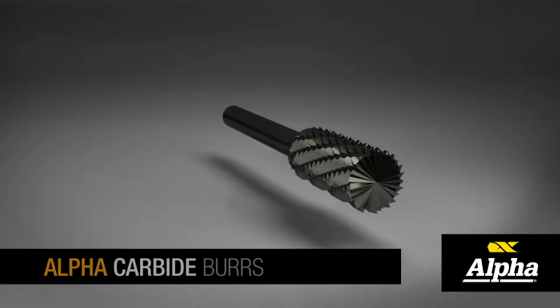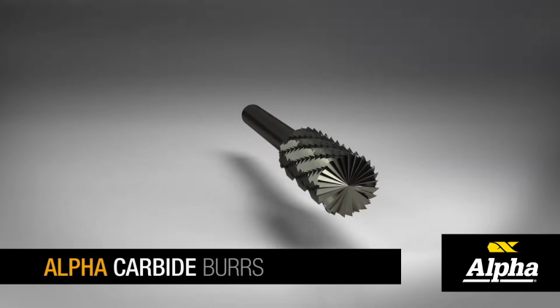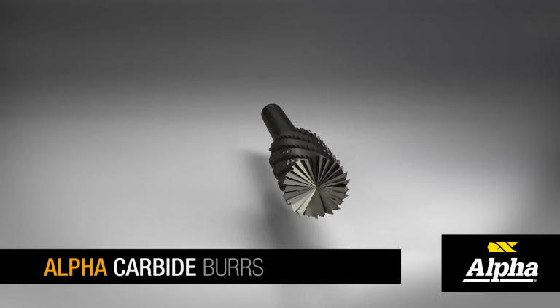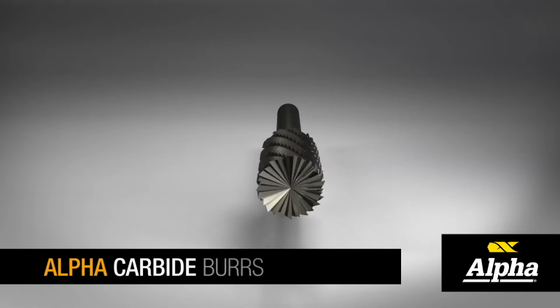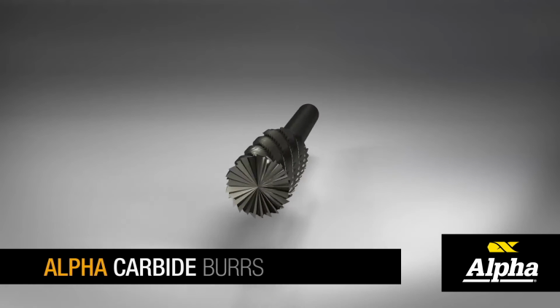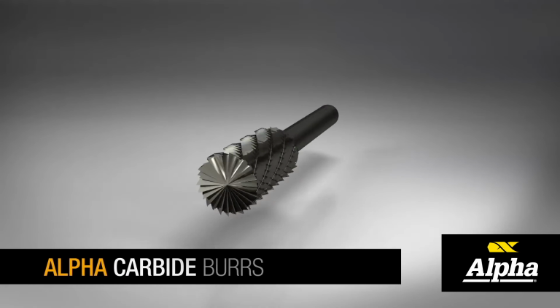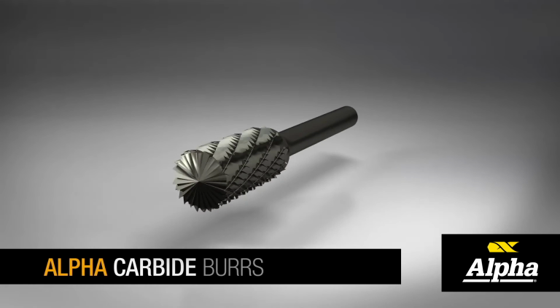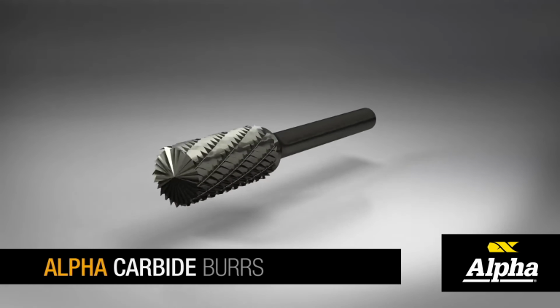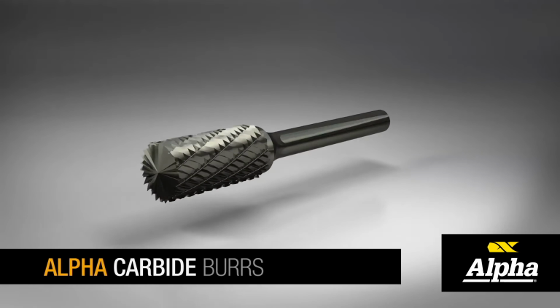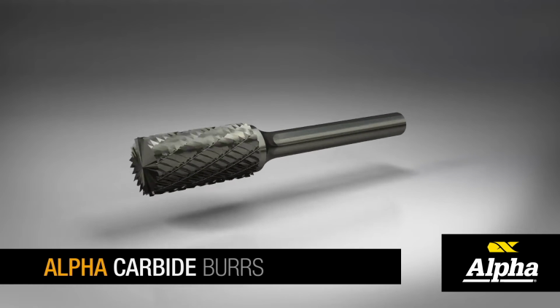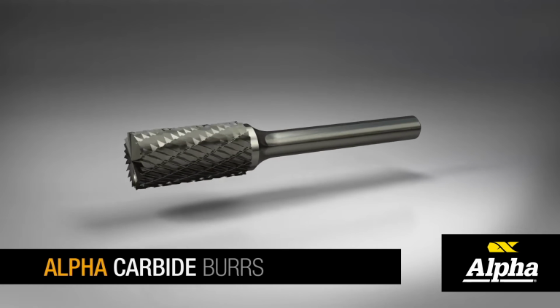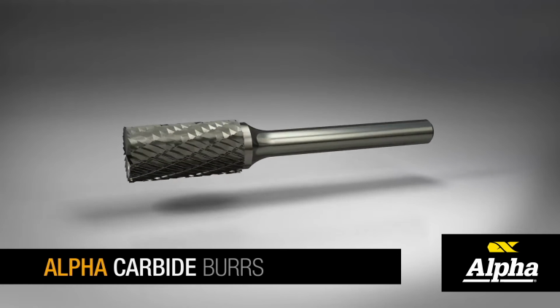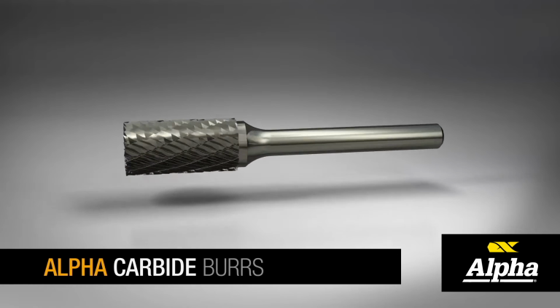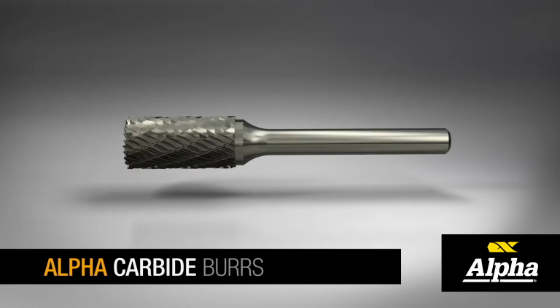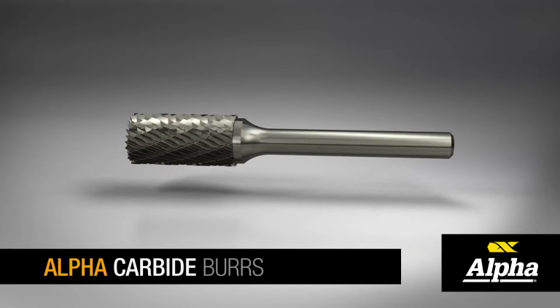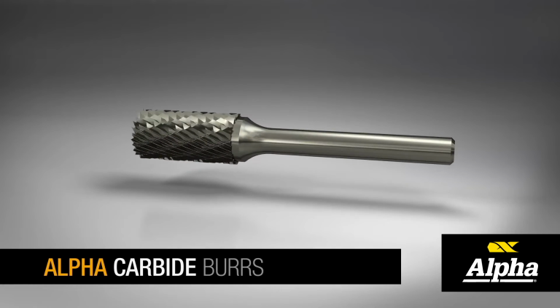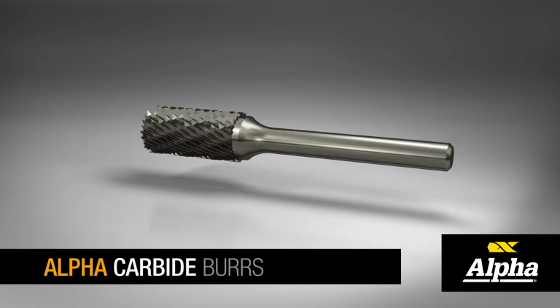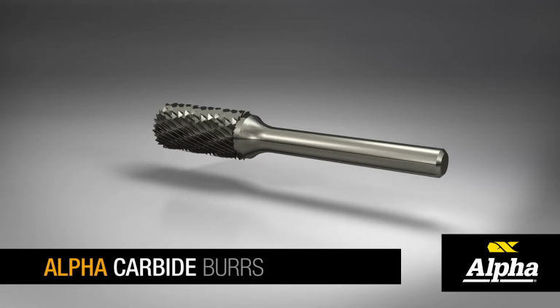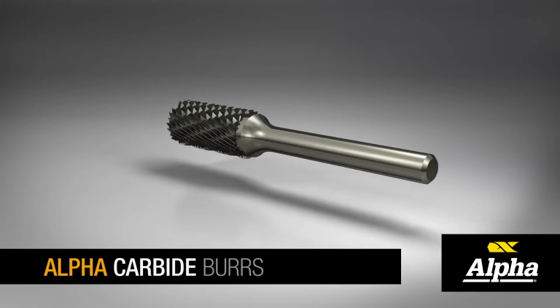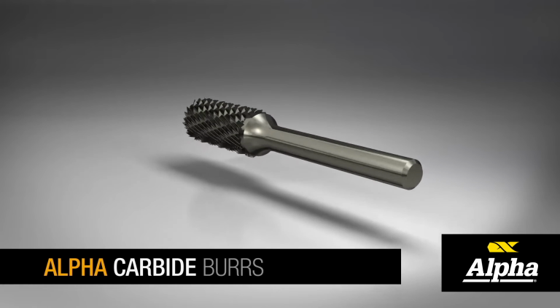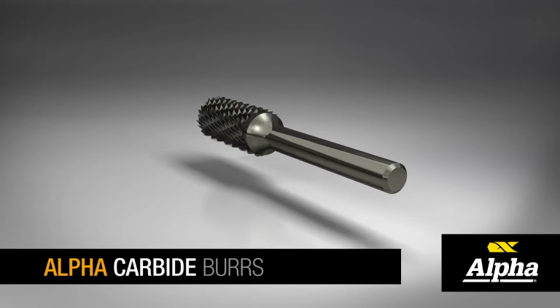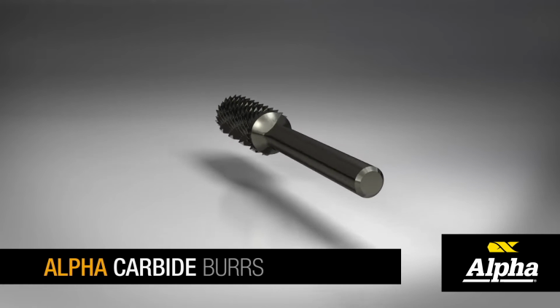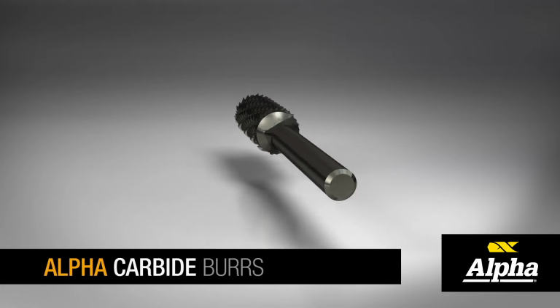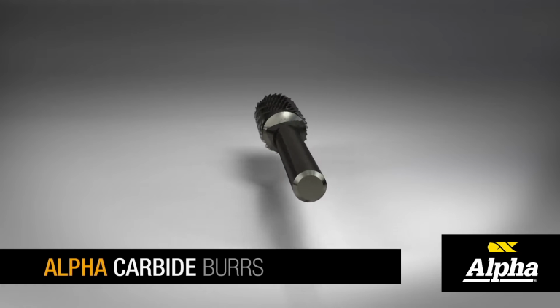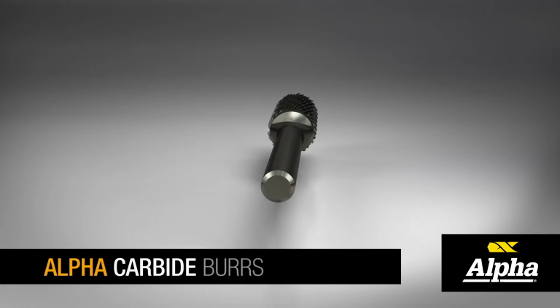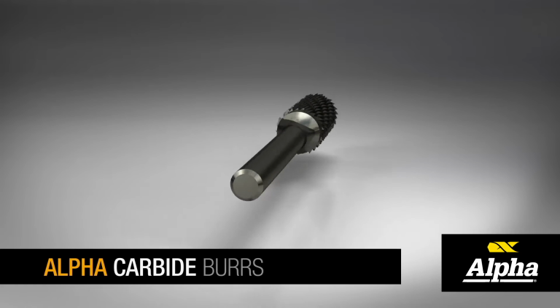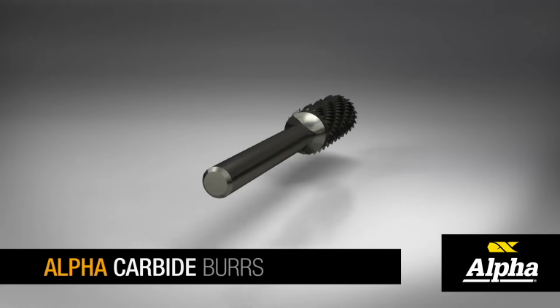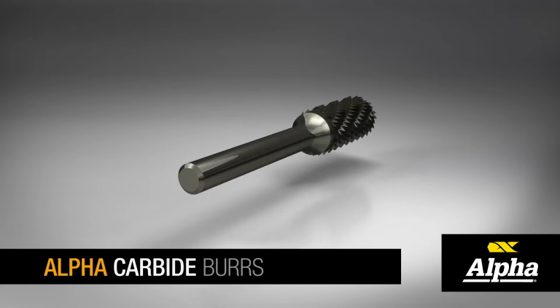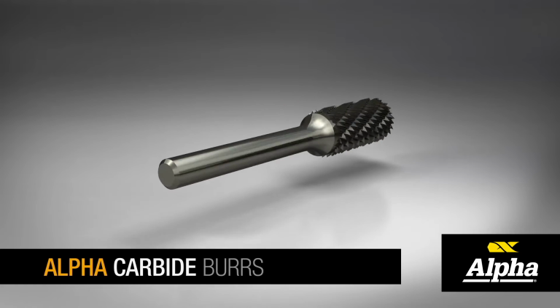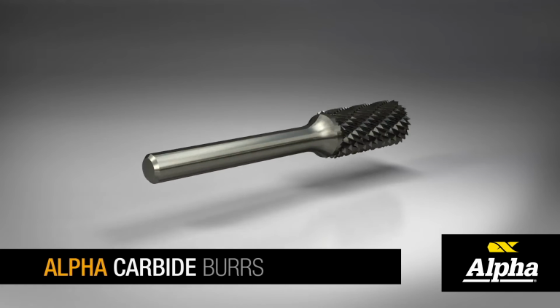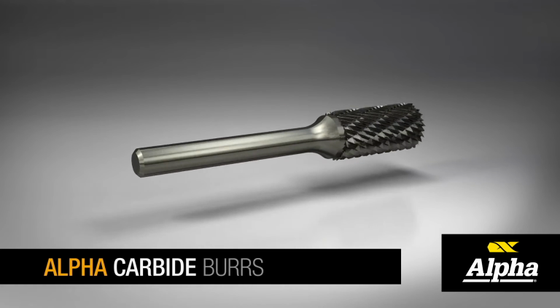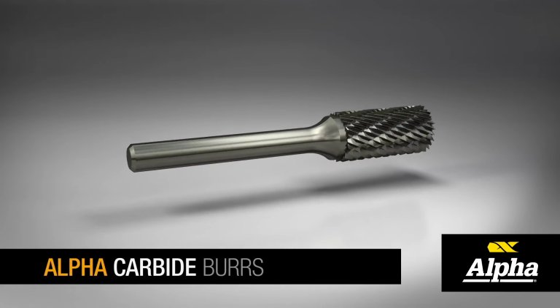Alpha carbide burrs are premium industrial quality, suitable for all deburring applications.